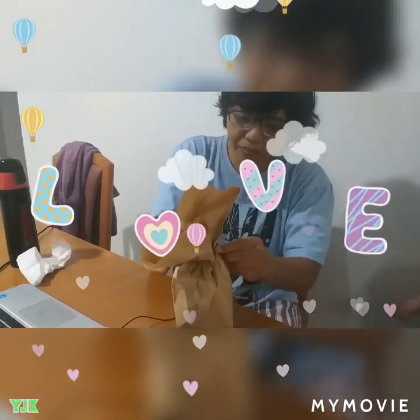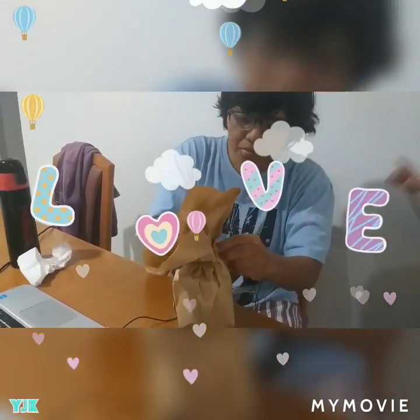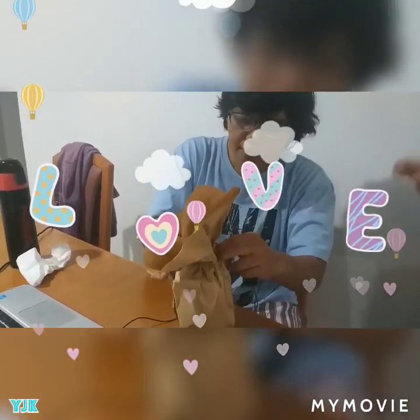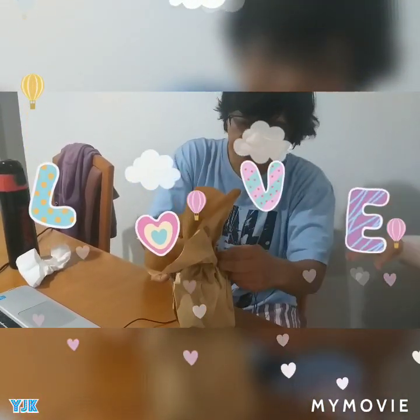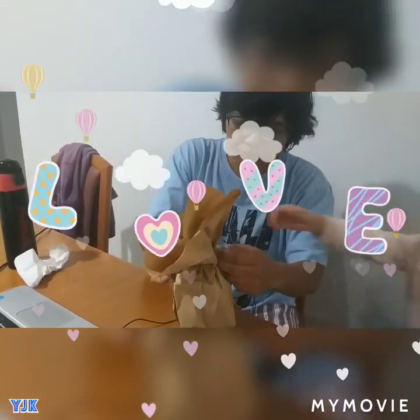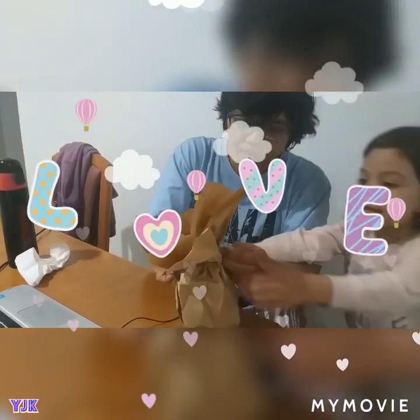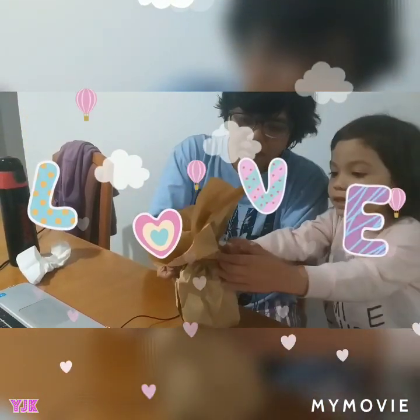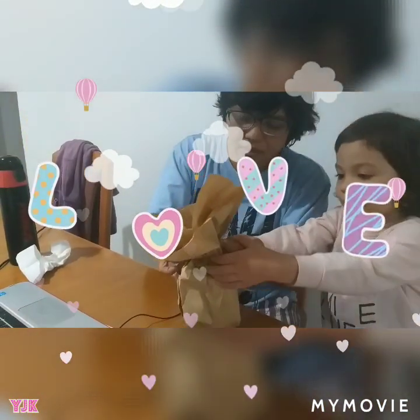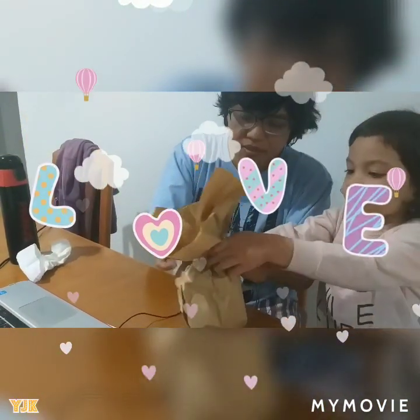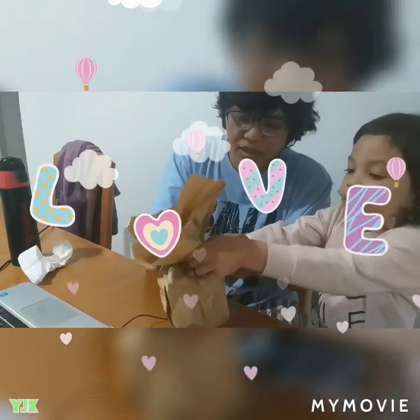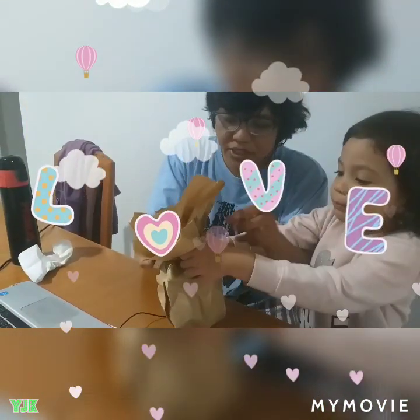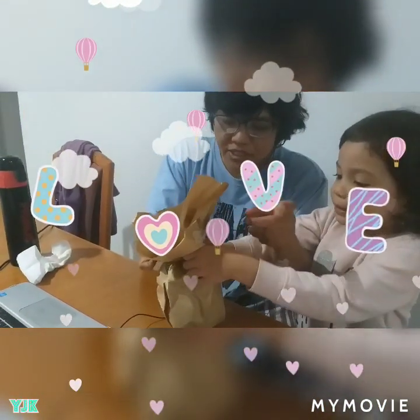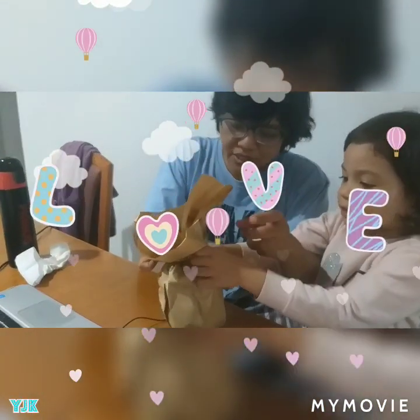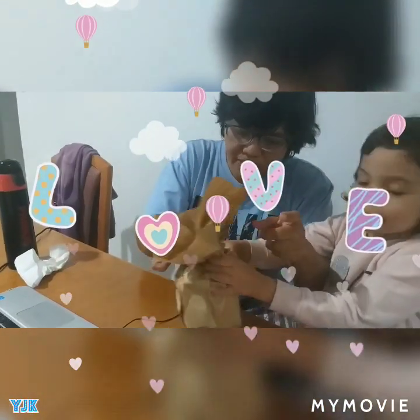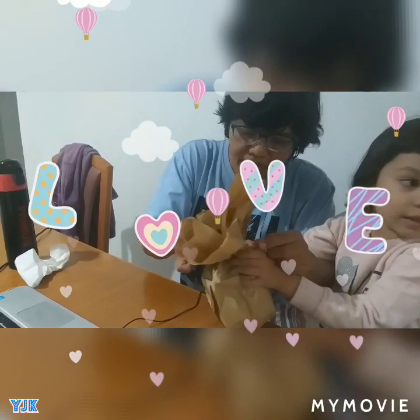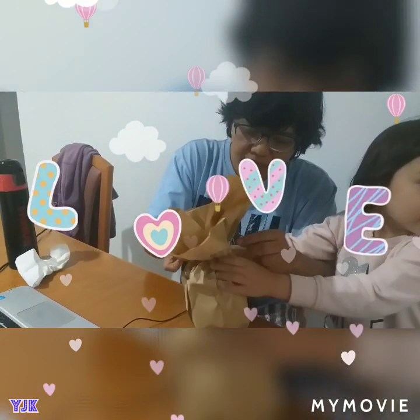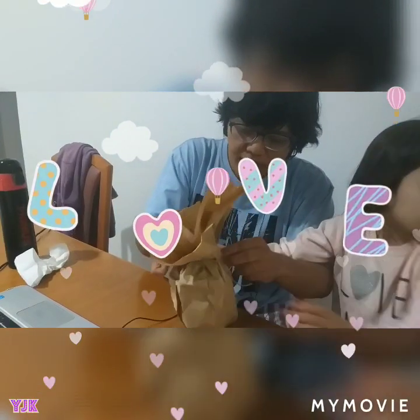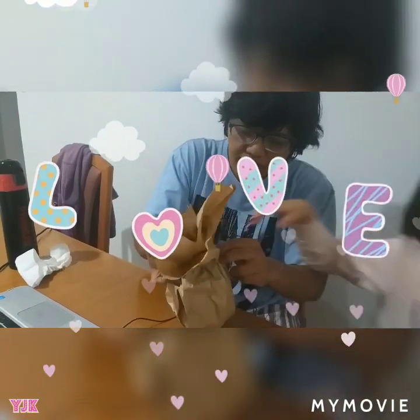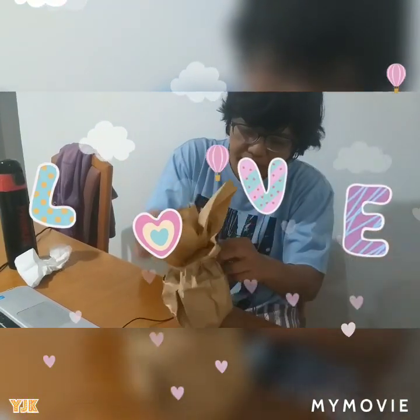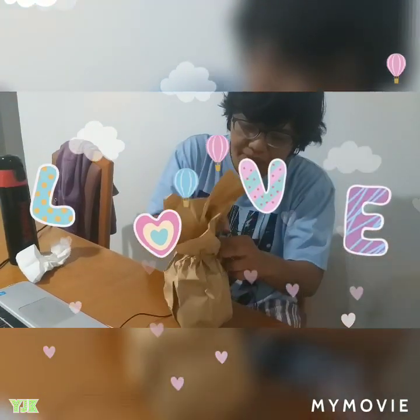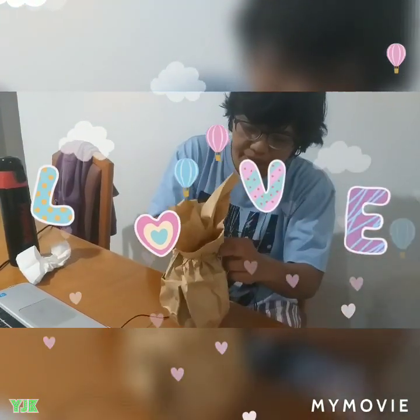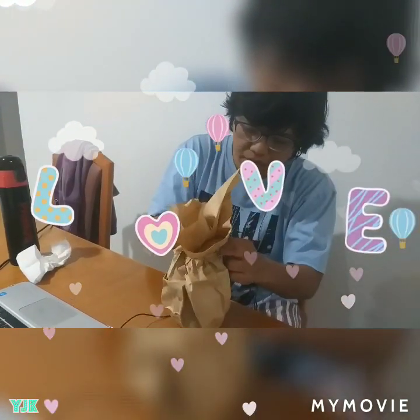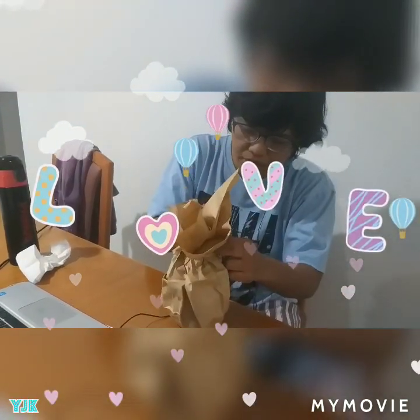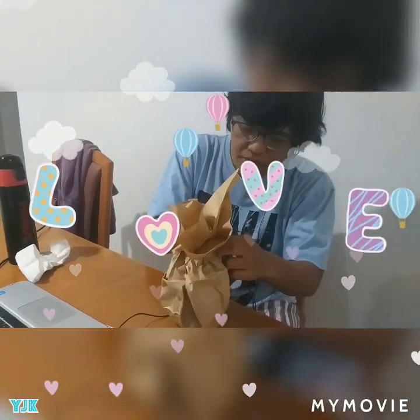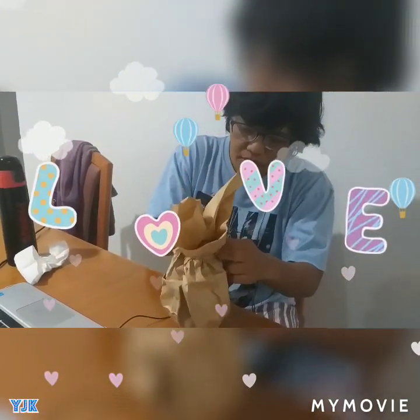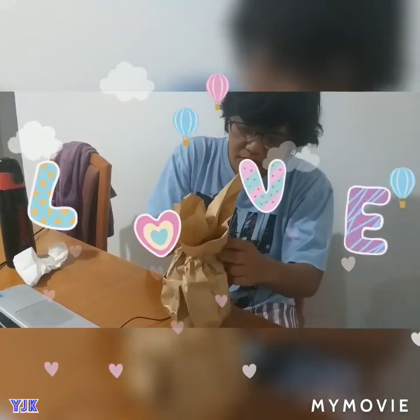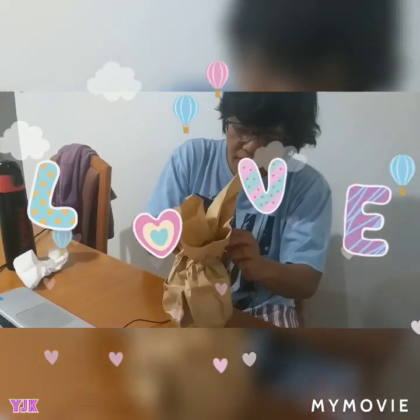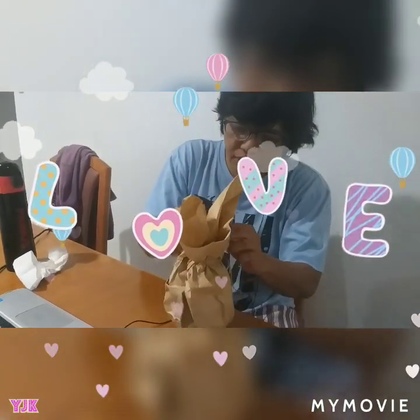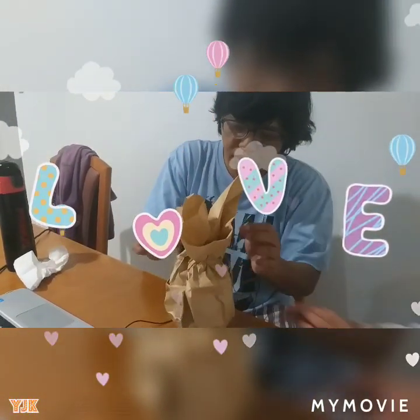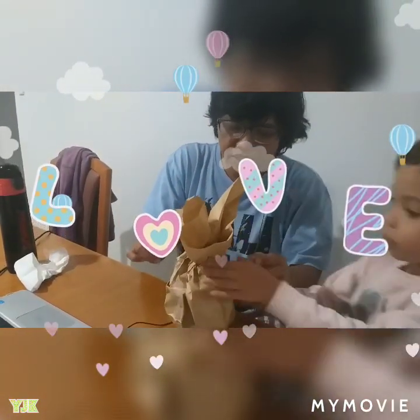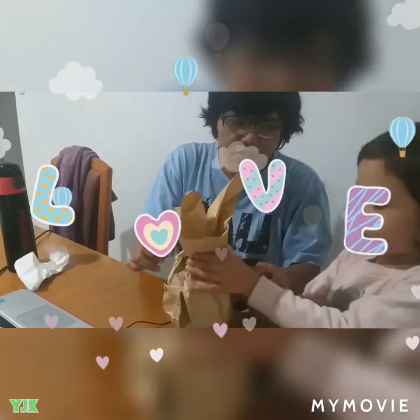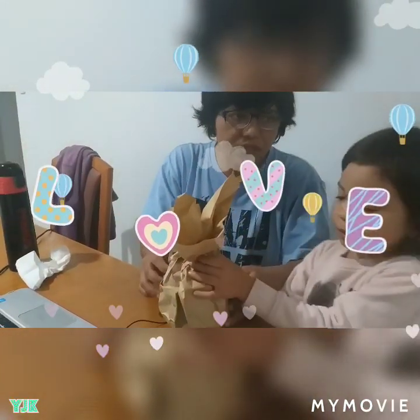Wait, it needs scissors. Yeah, you take scissors please. But with the scissors, don't open it. In the drawer, in the drawer.